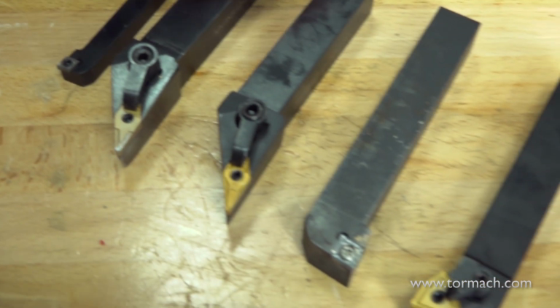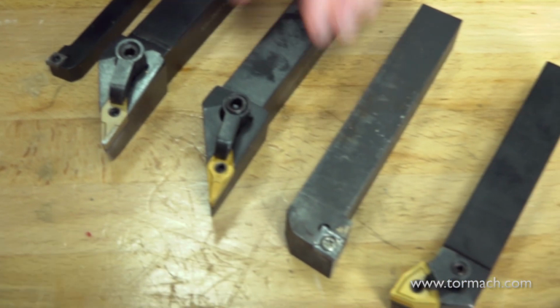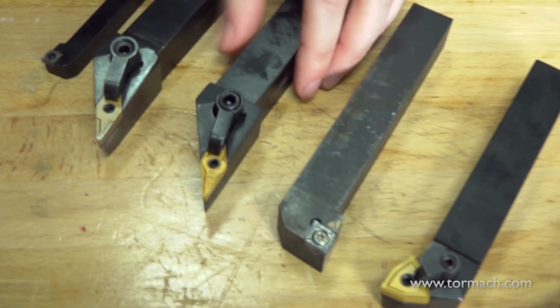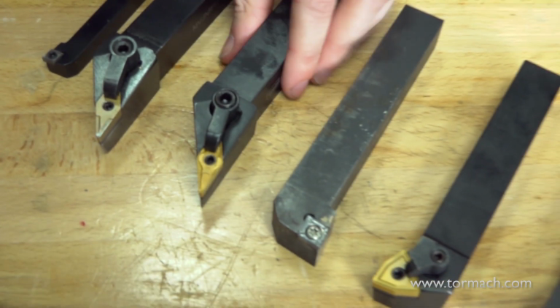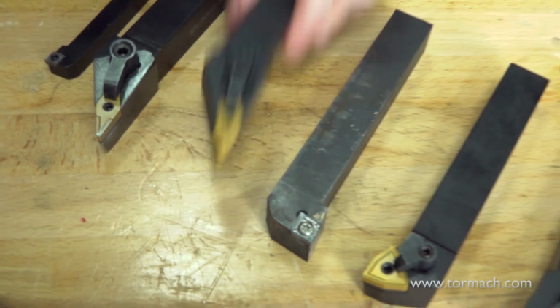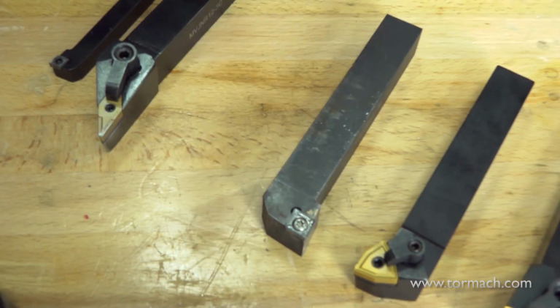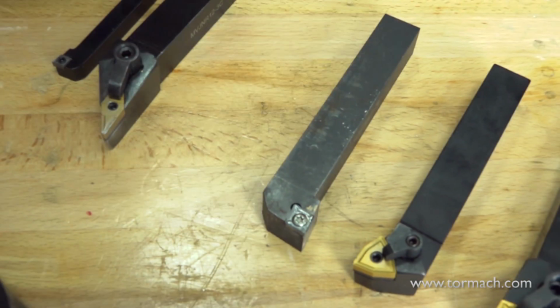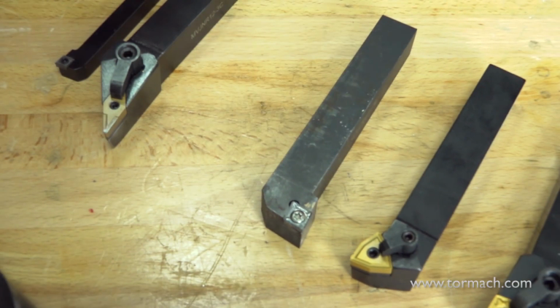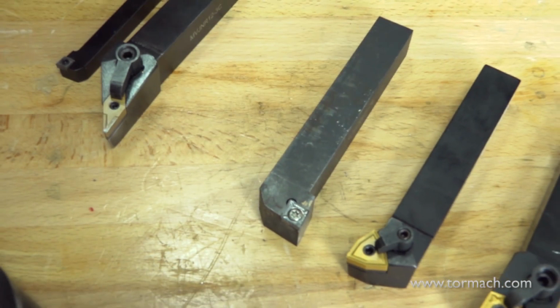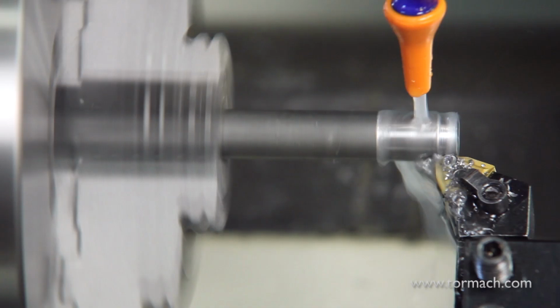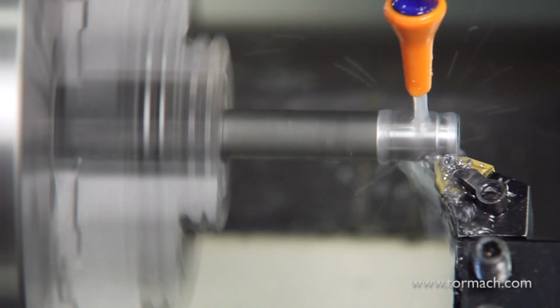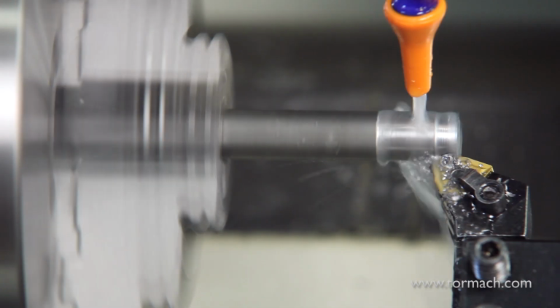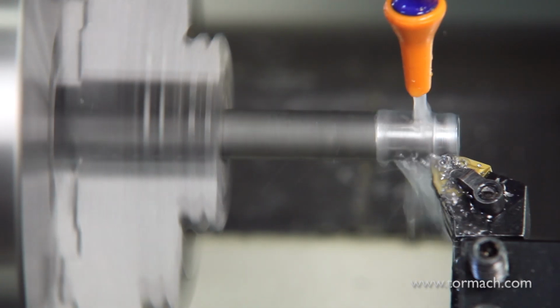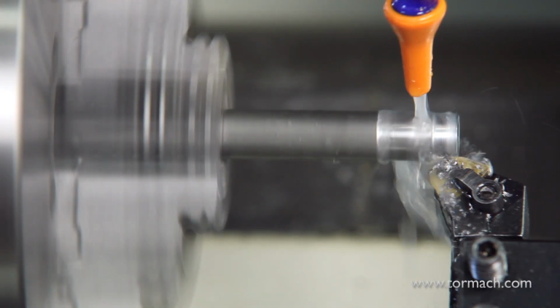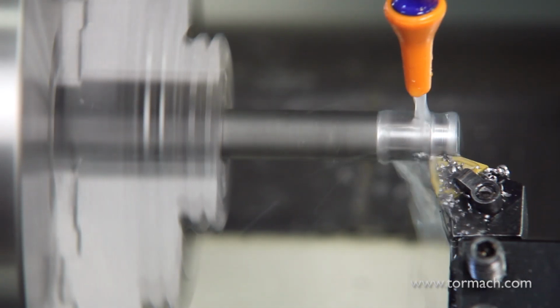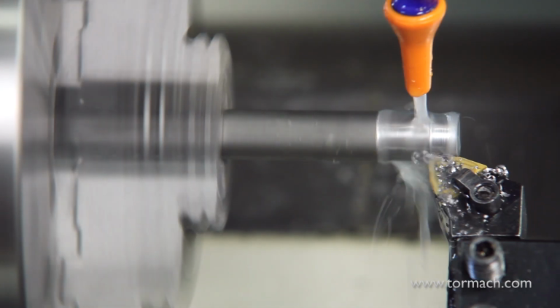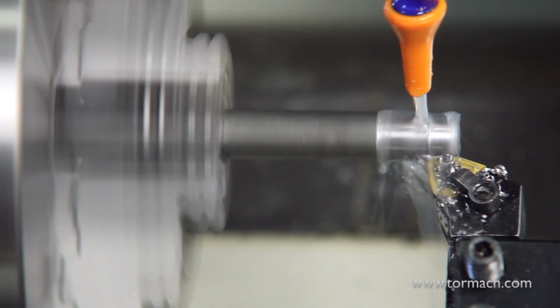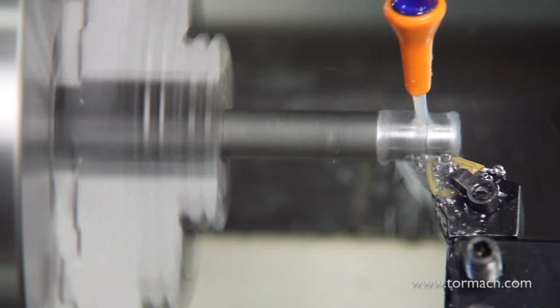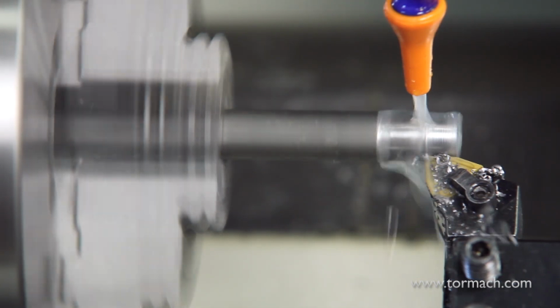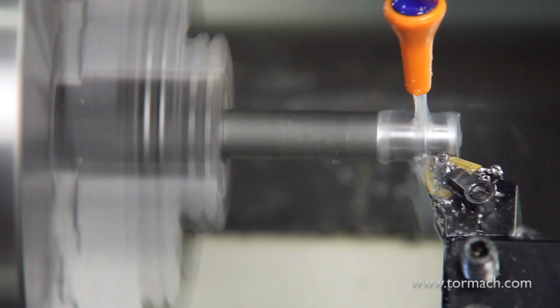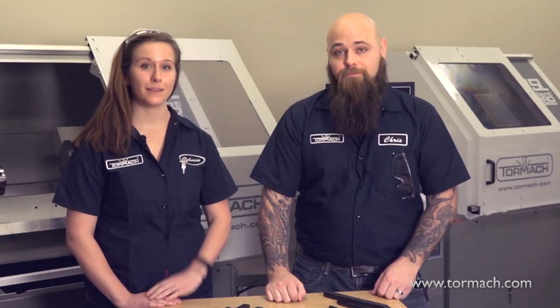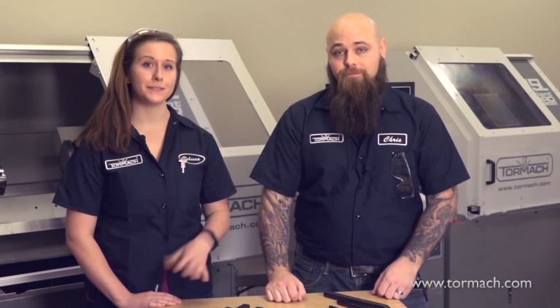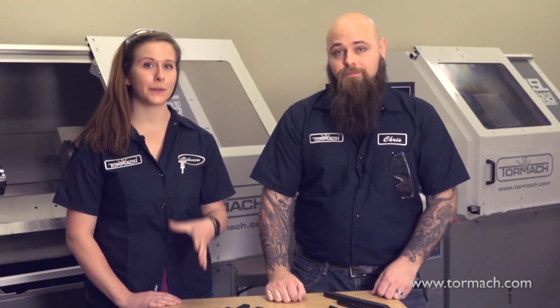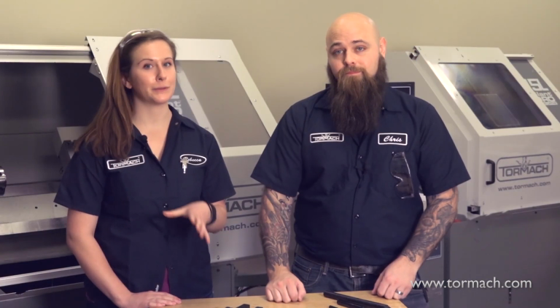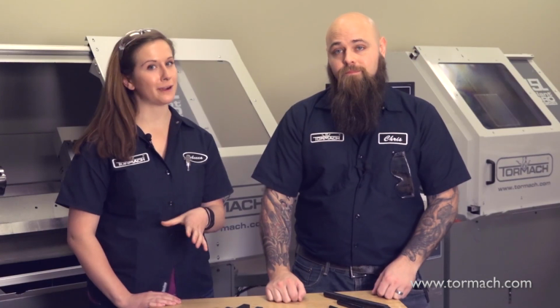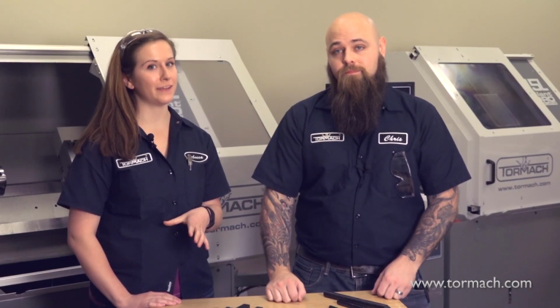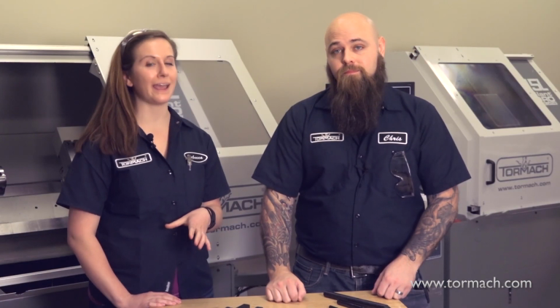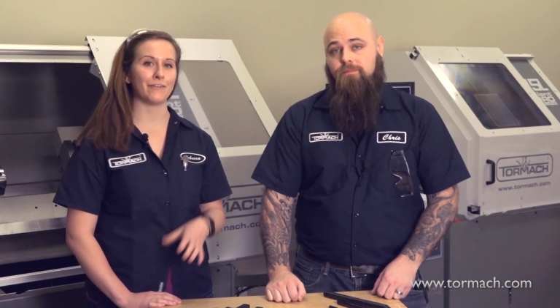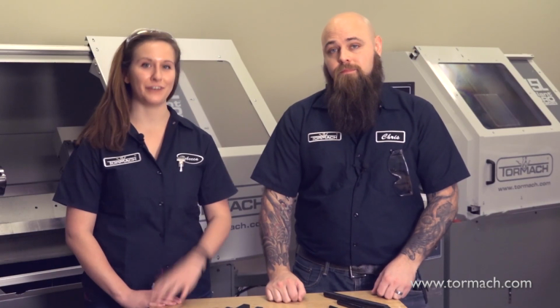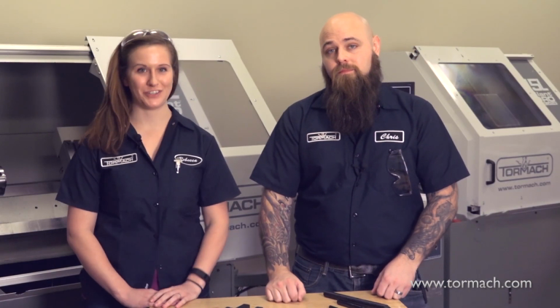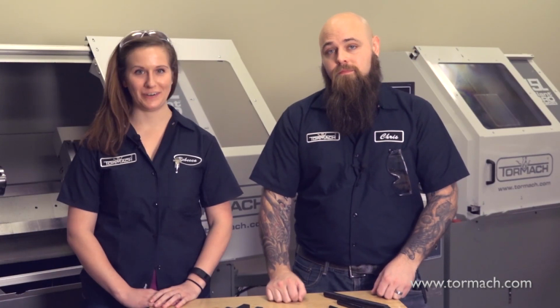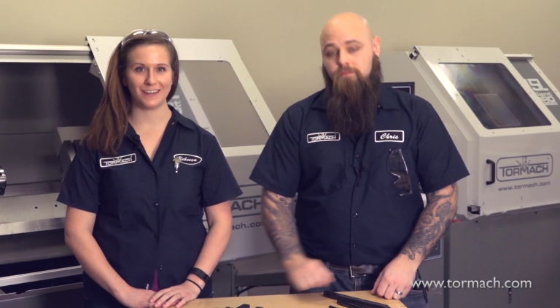External turning tools, which work on the outside of the piece you're turning. This includes roughing and finishing work.